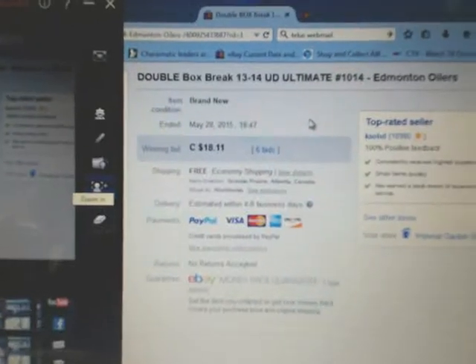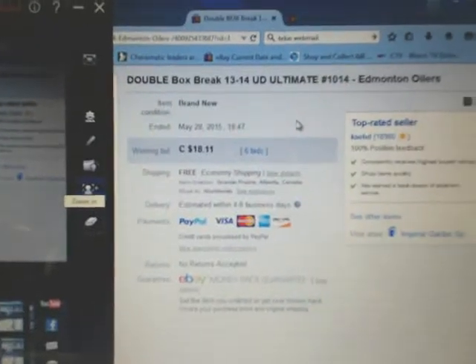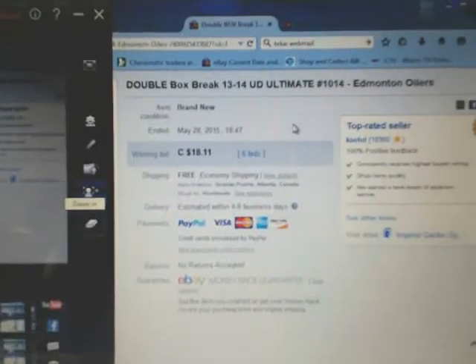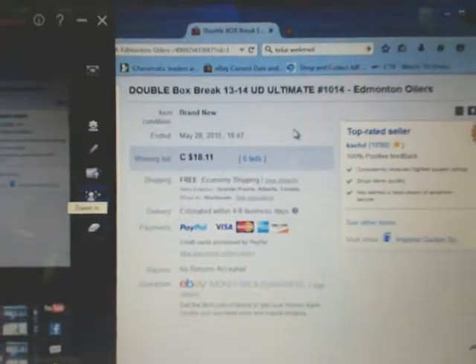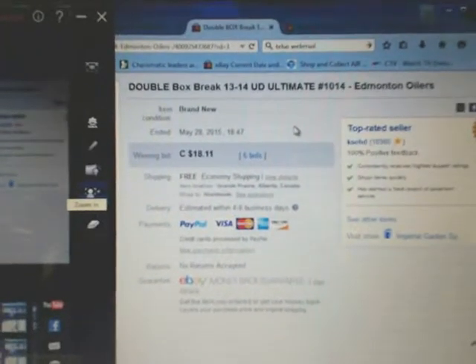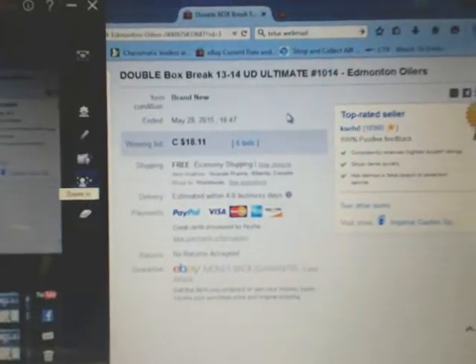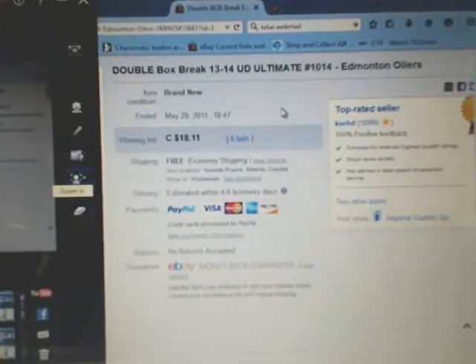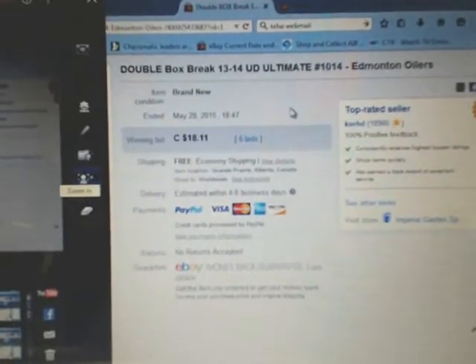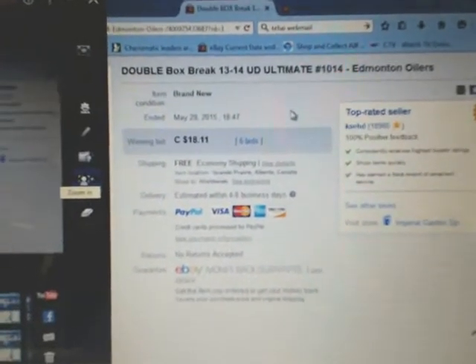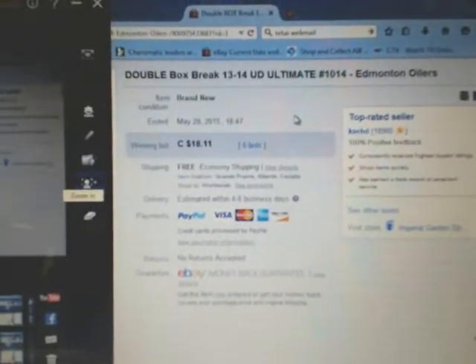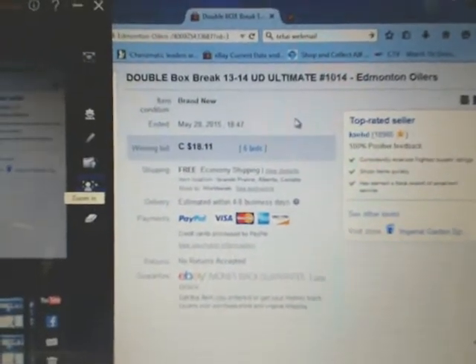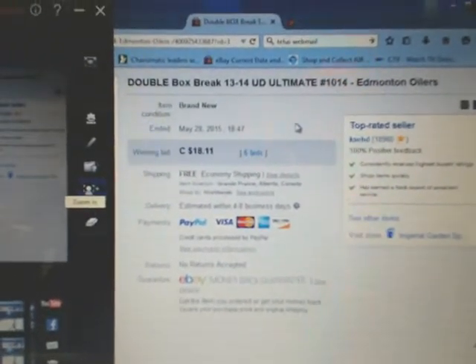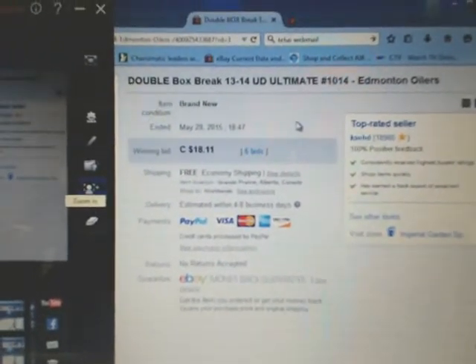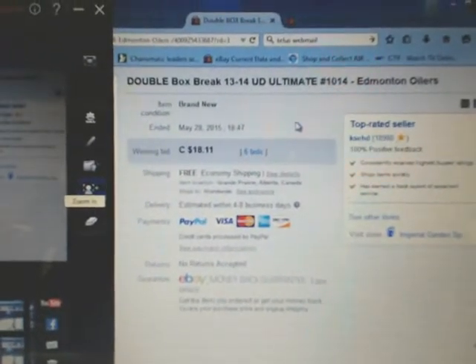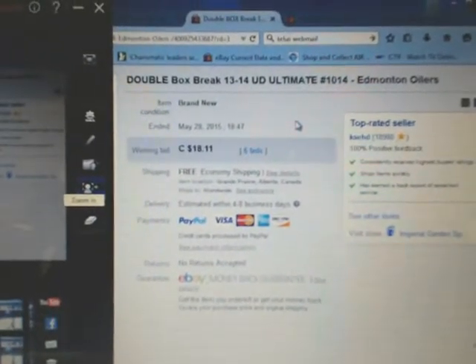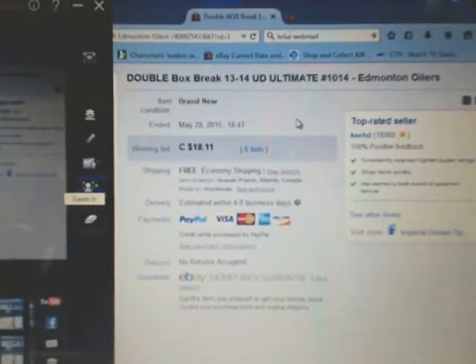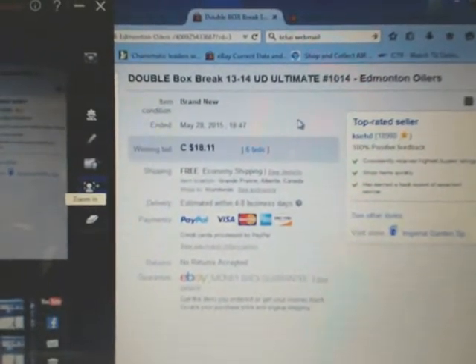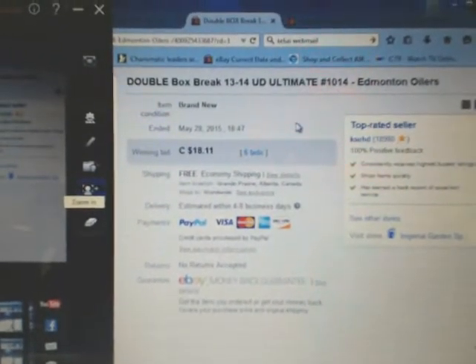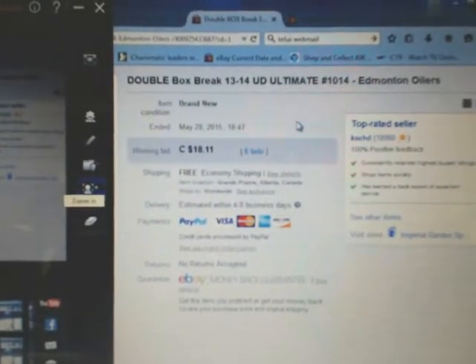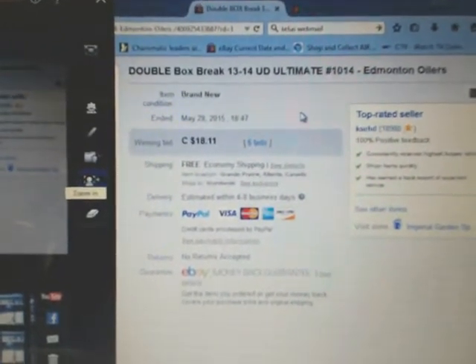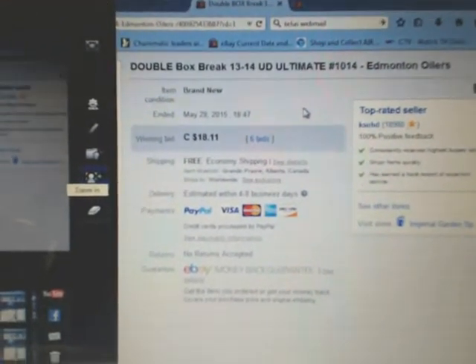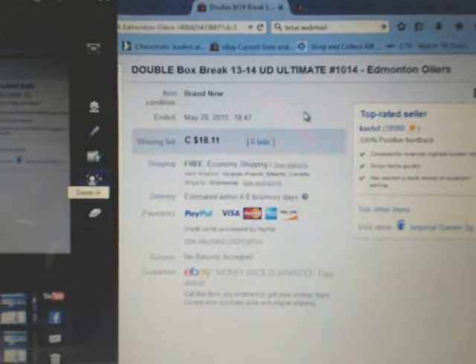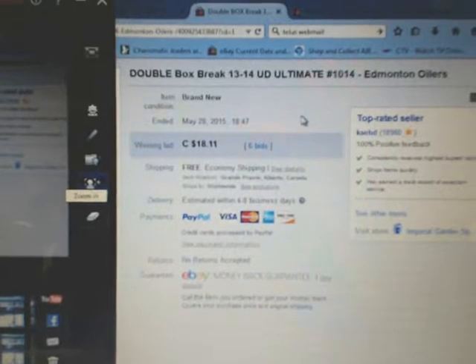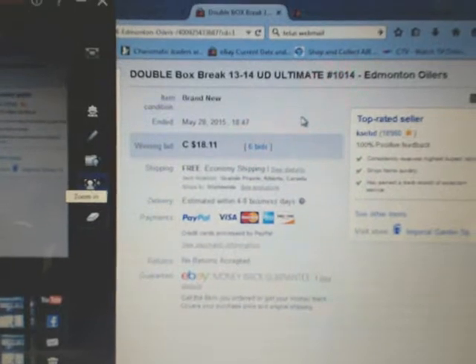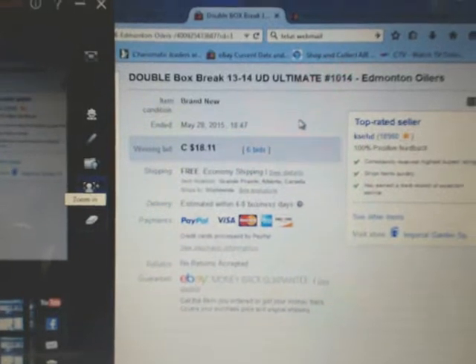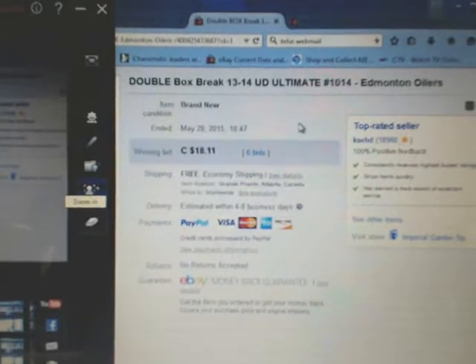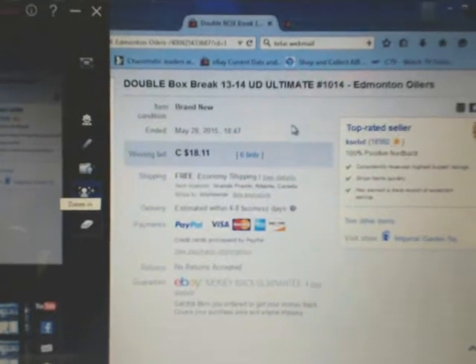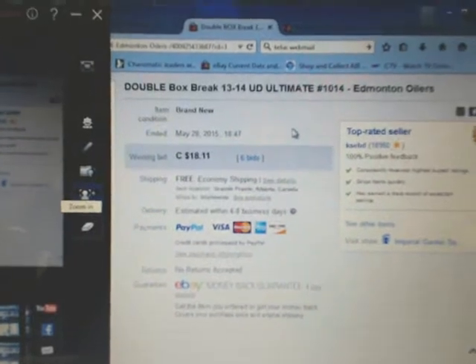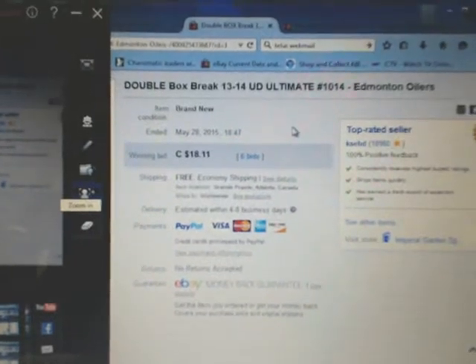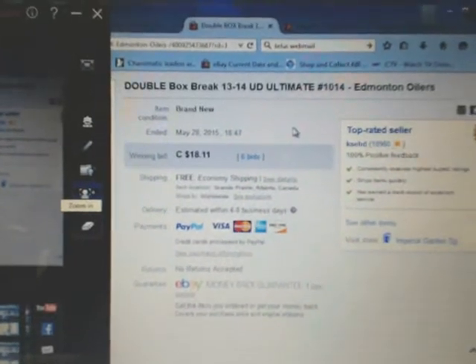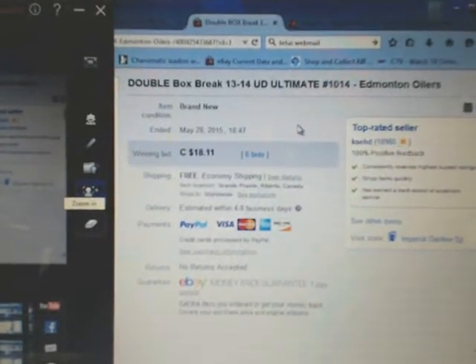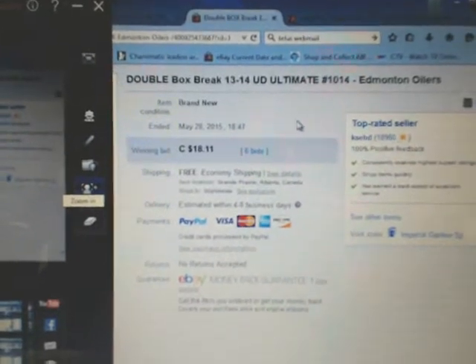Hey everyone, welcome to Imperial Gardens Double Box Break number 1014 of 1314 UD Ultimate.